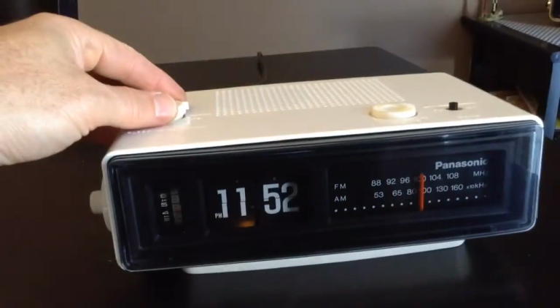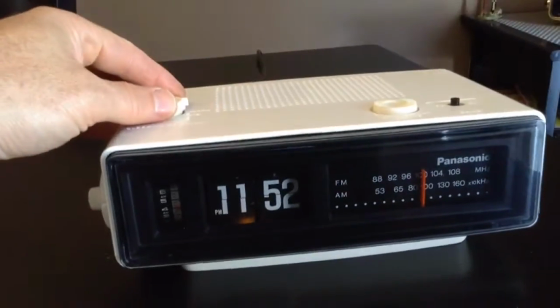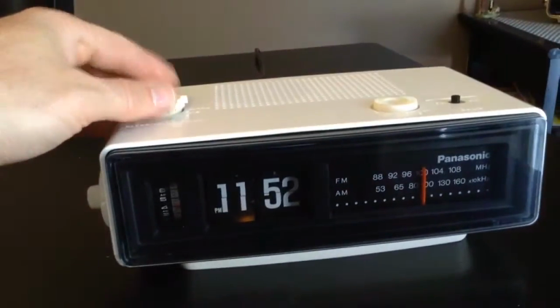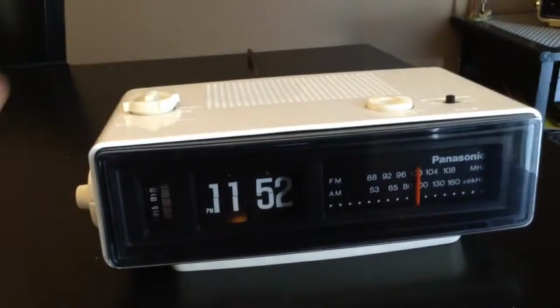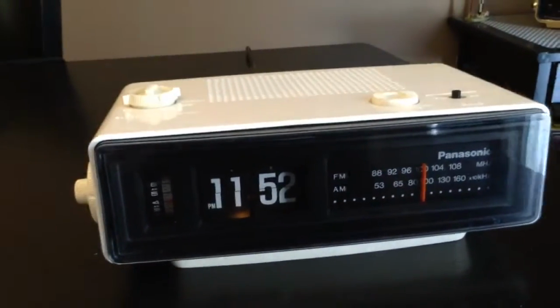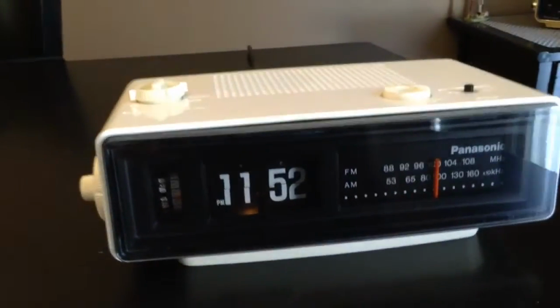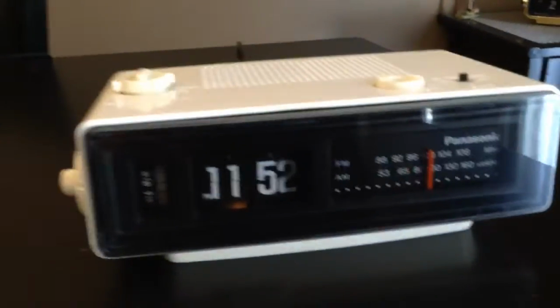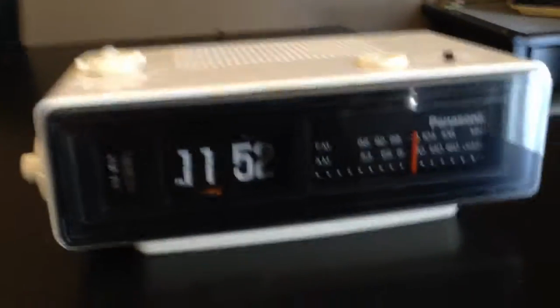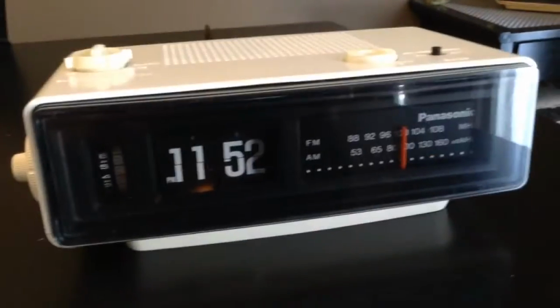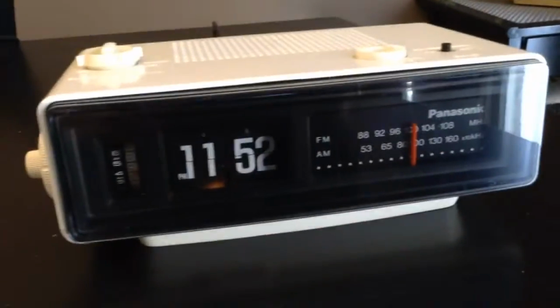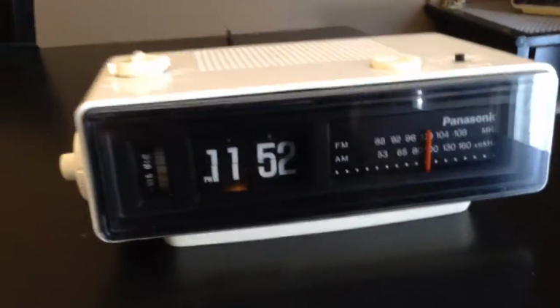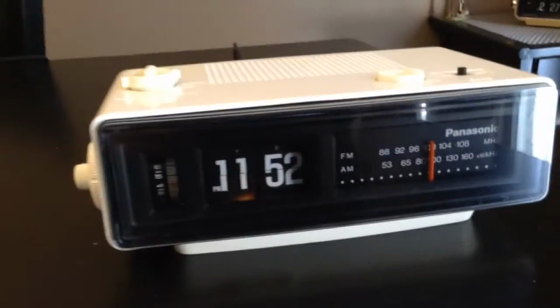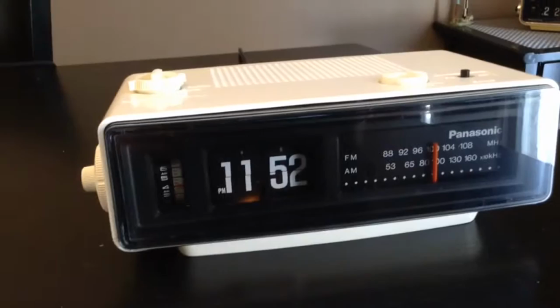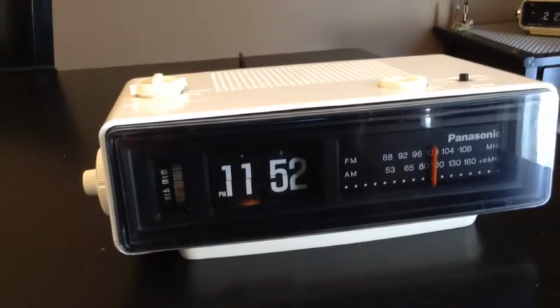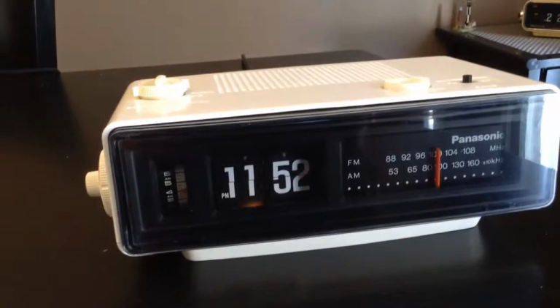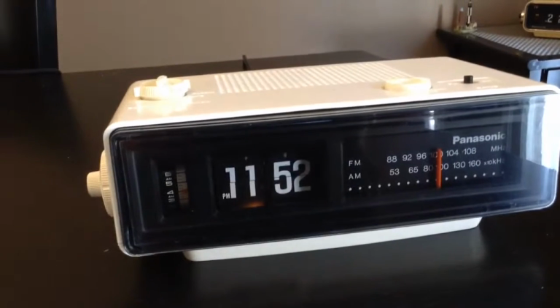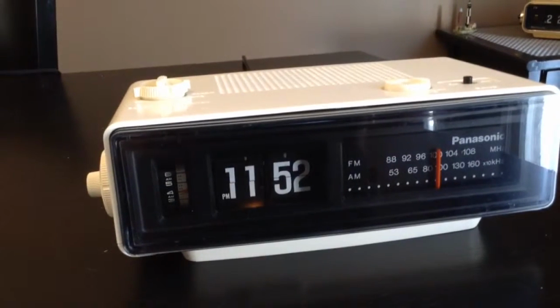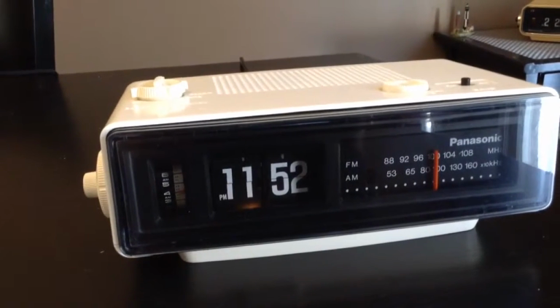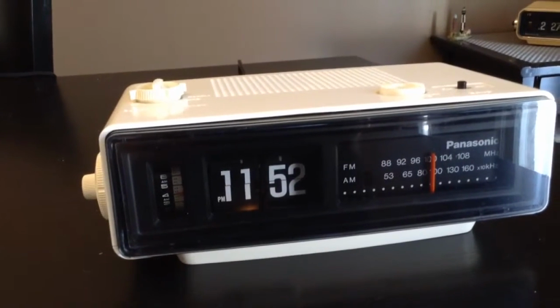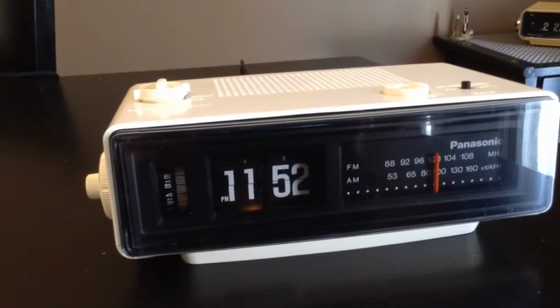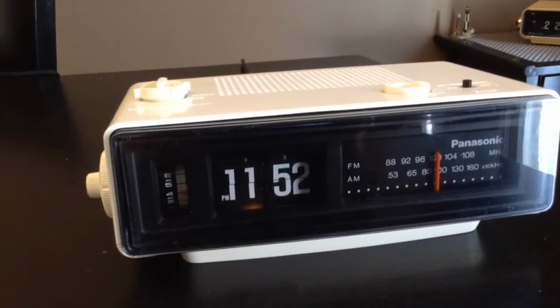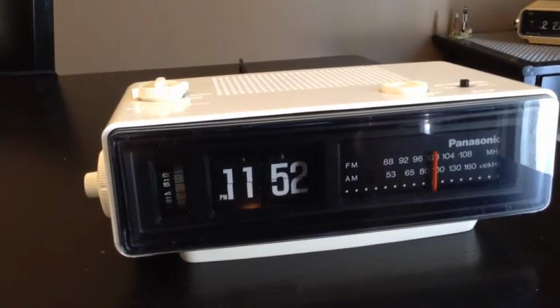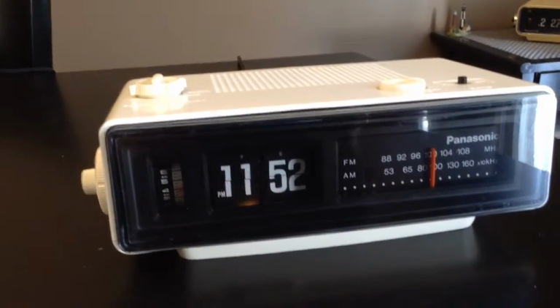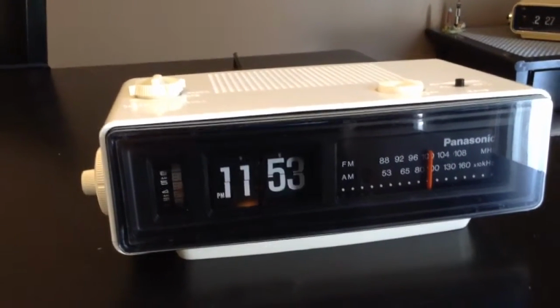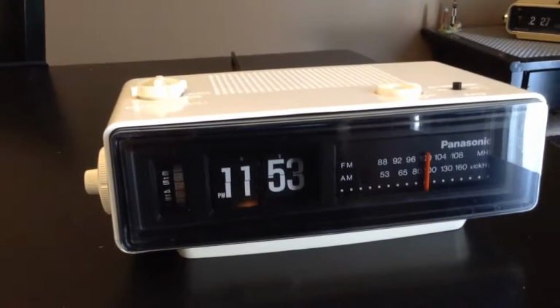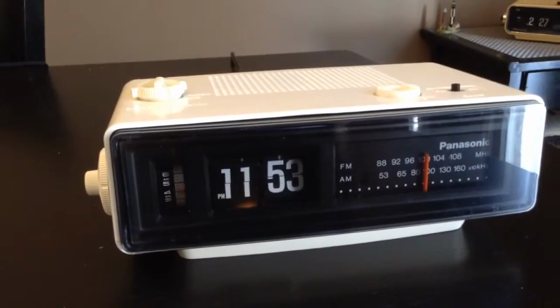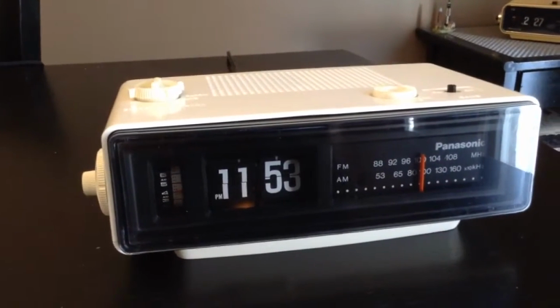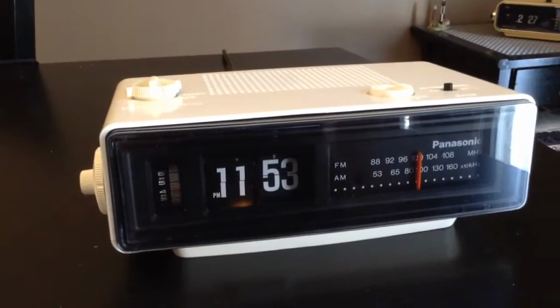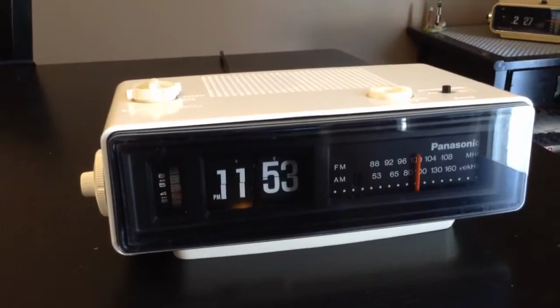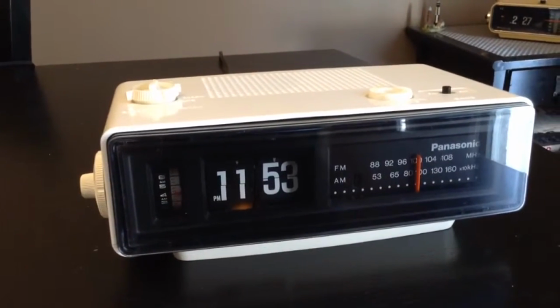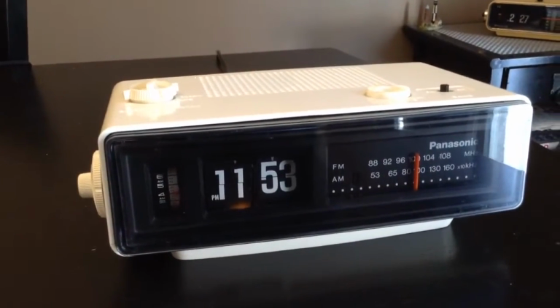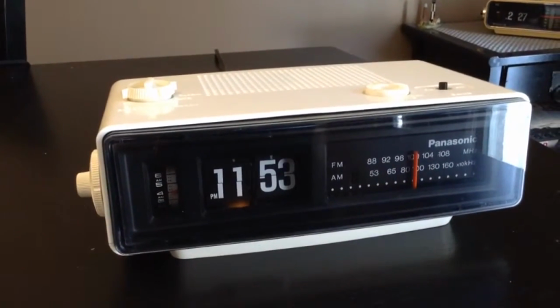We have a Panasonic RC-6025 Groundhog Day Clock.